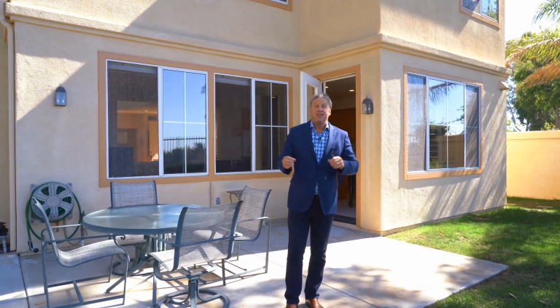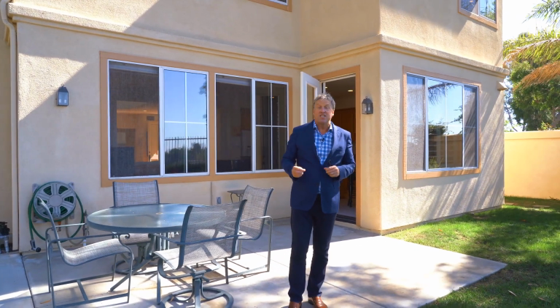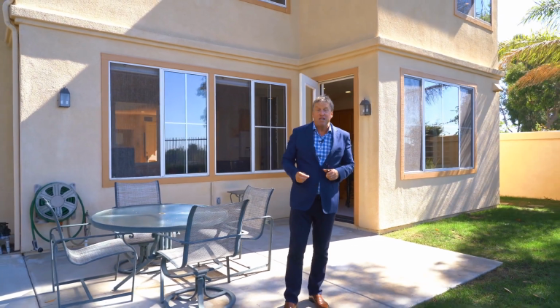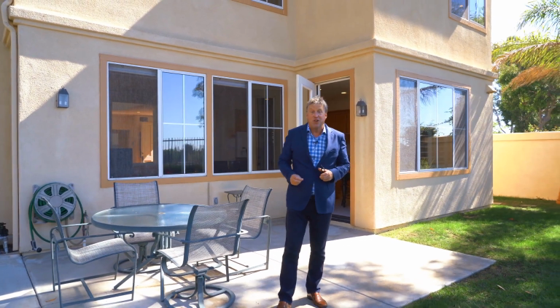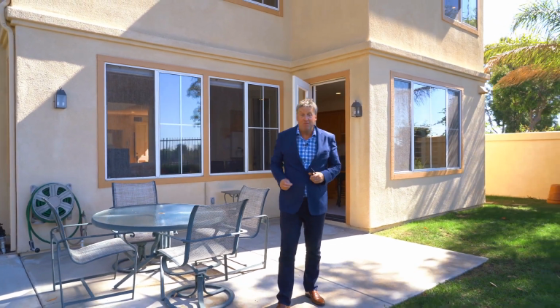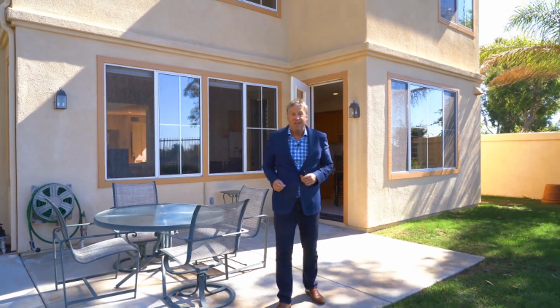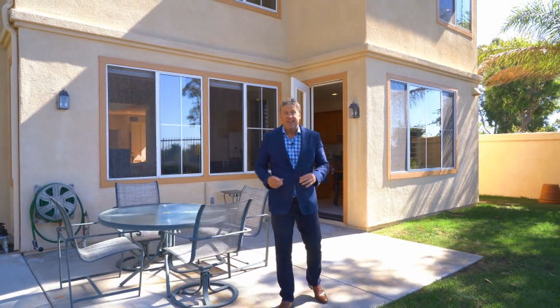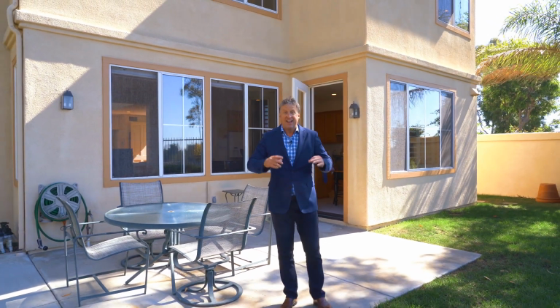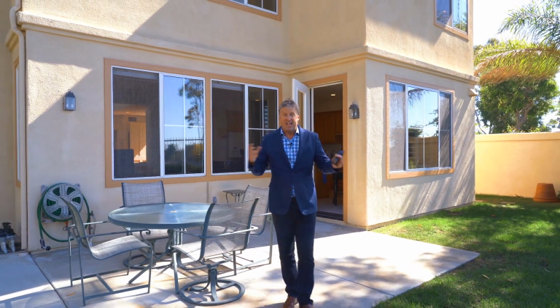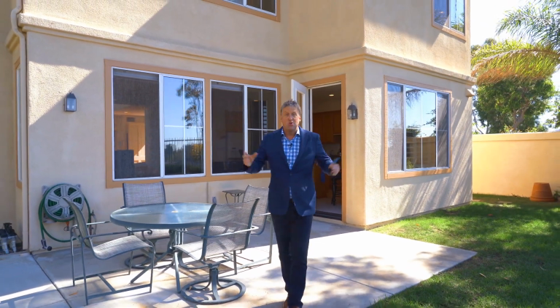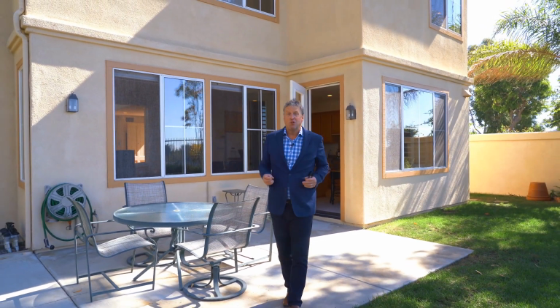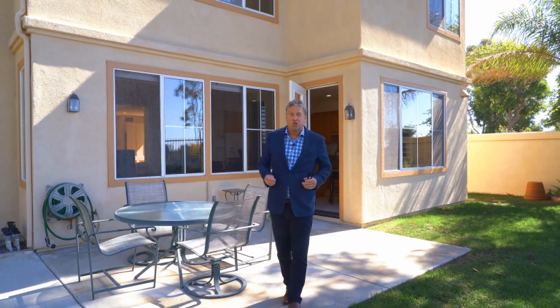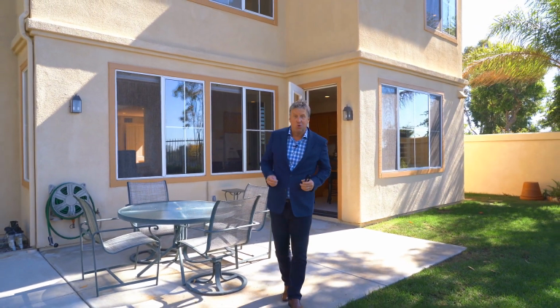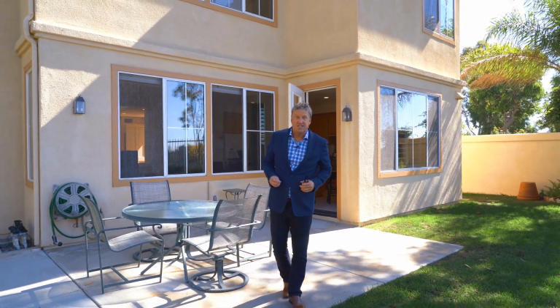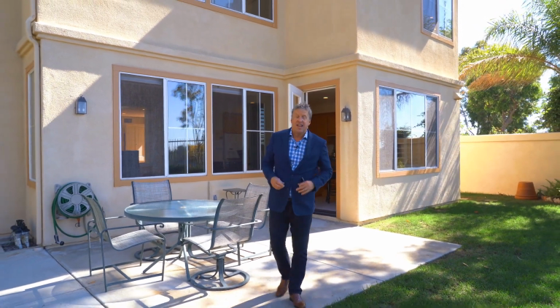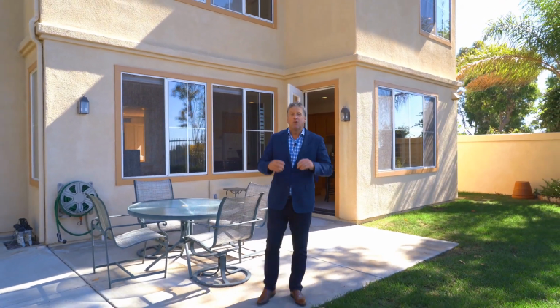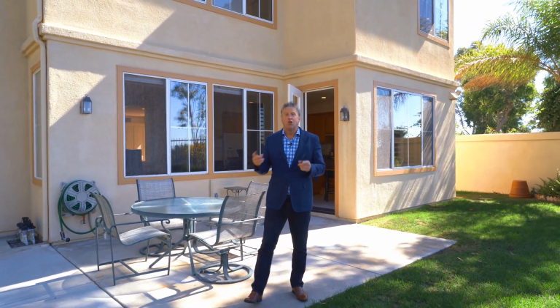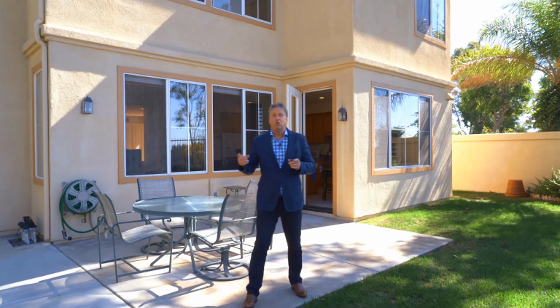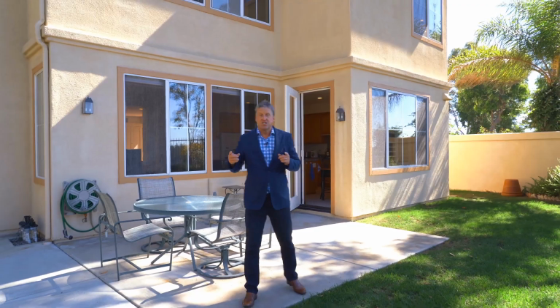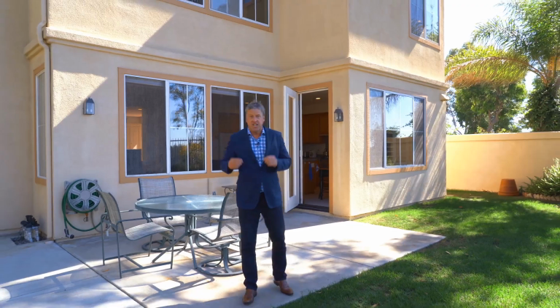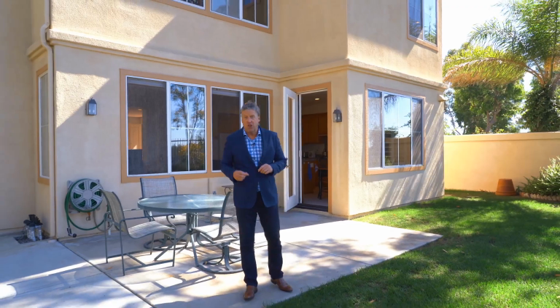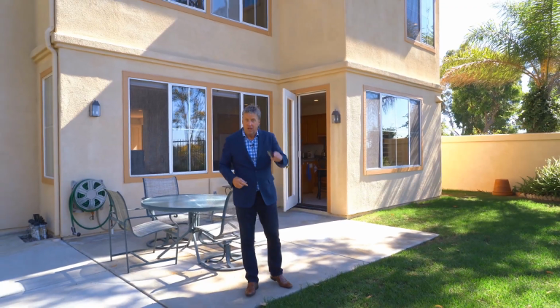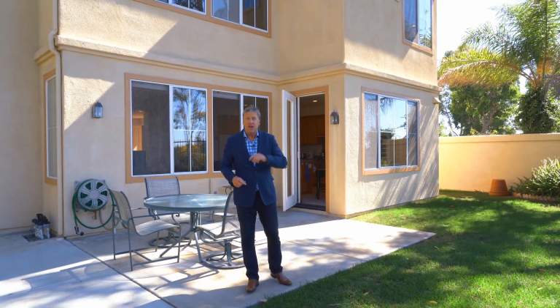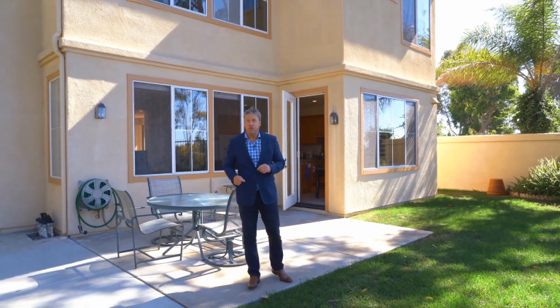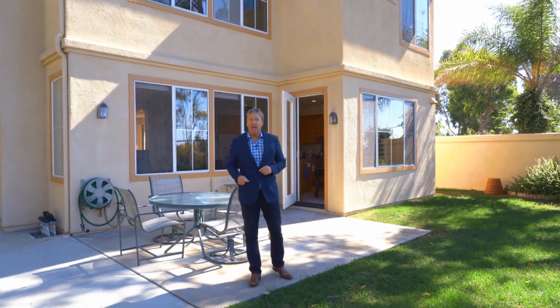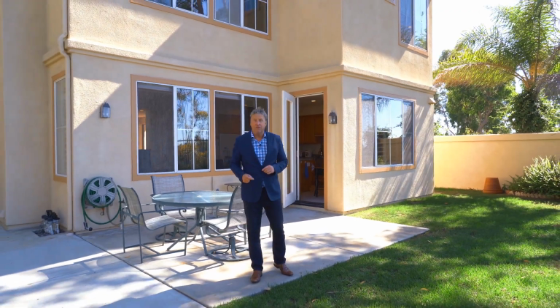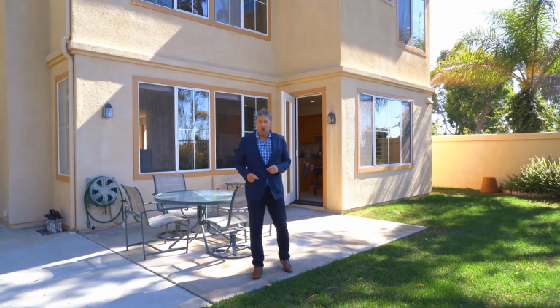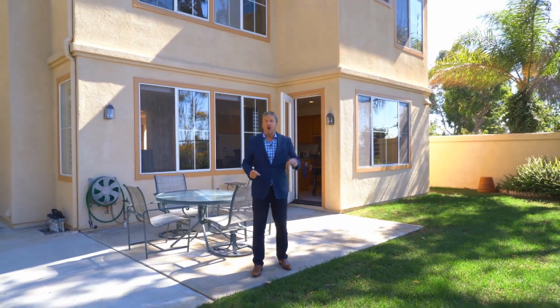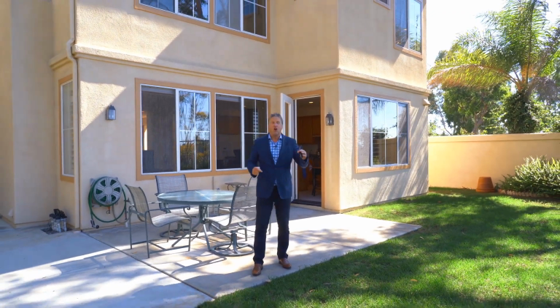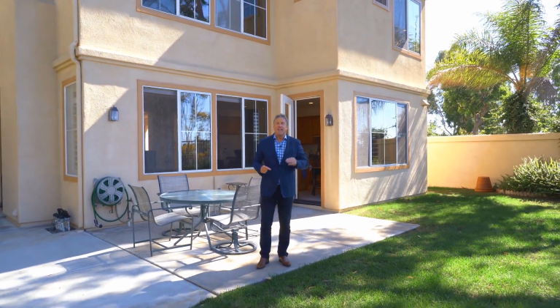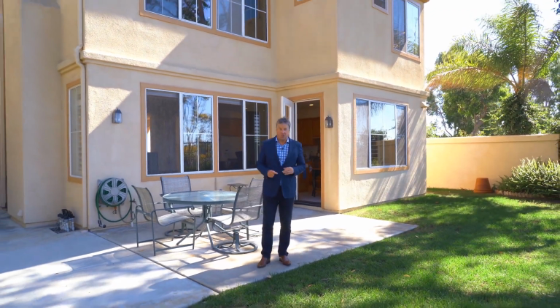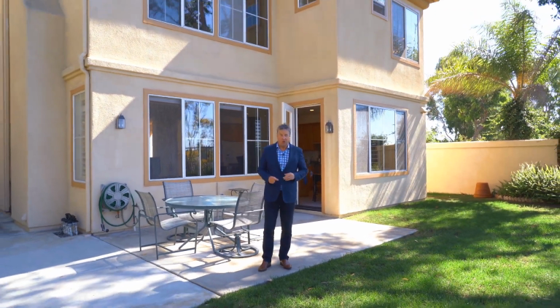Thanks so much for coming. Glad you were able to tour with us and we look forward to seeing you here at Three Avignon on our next tour.